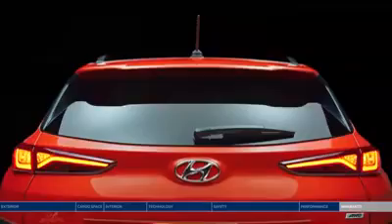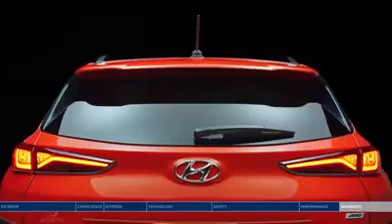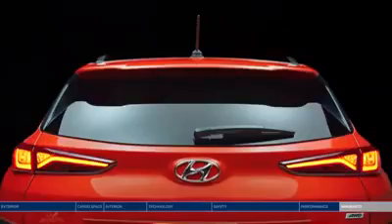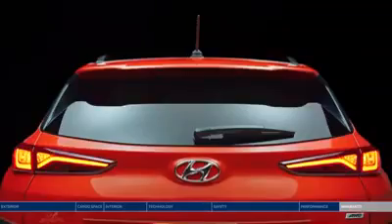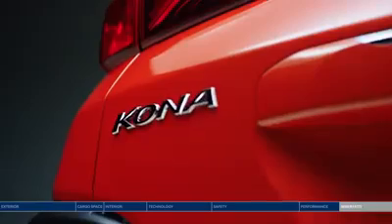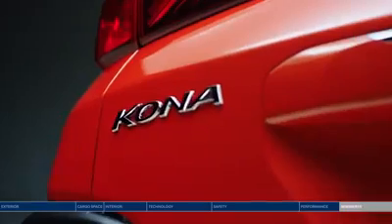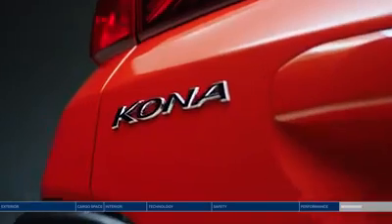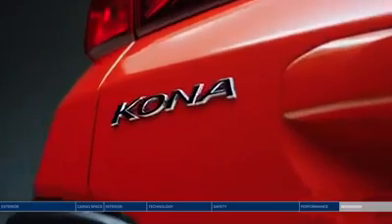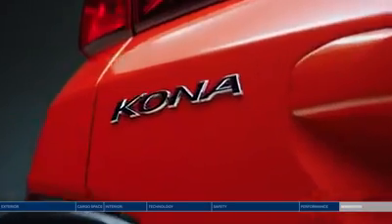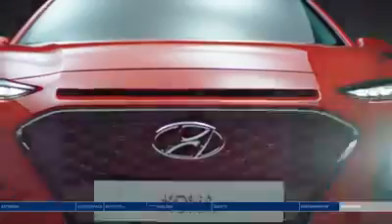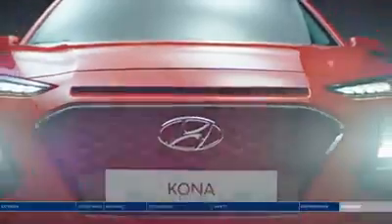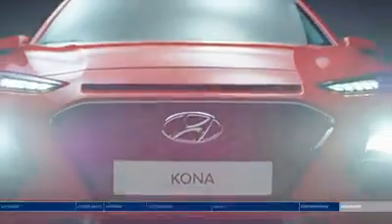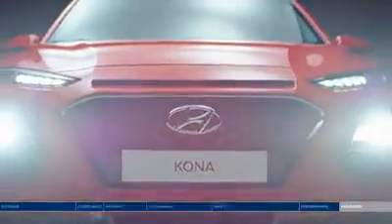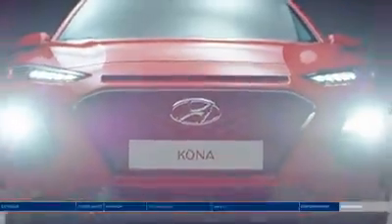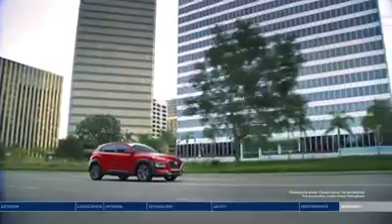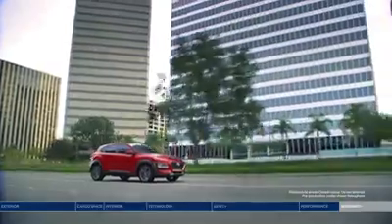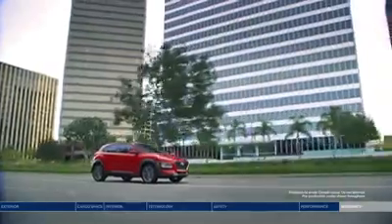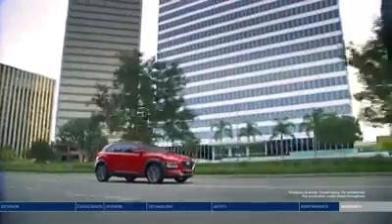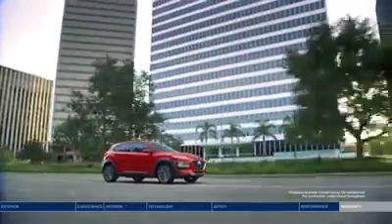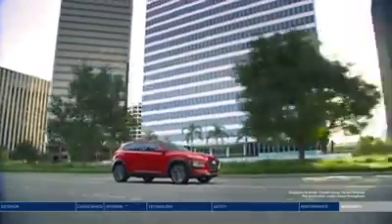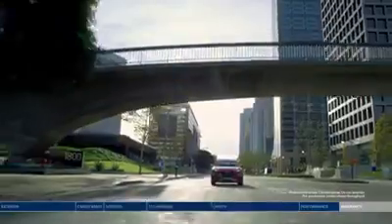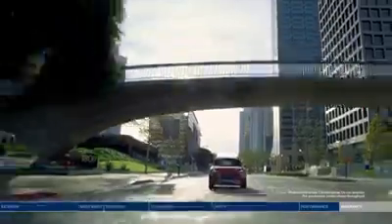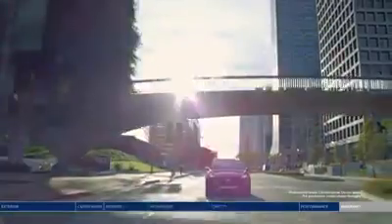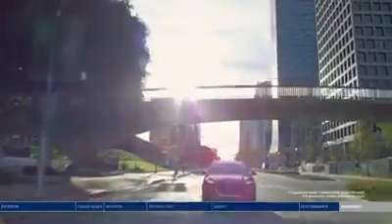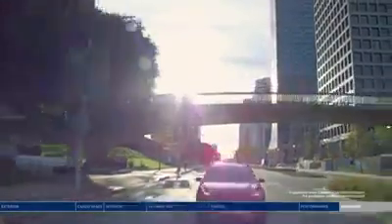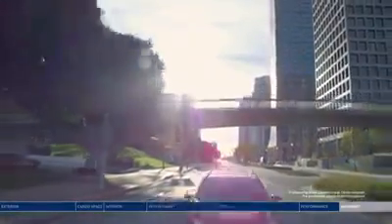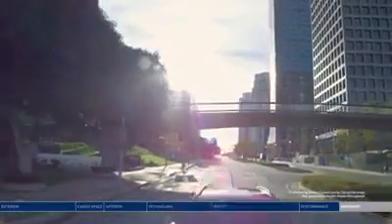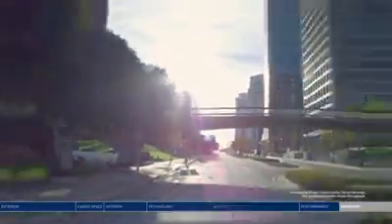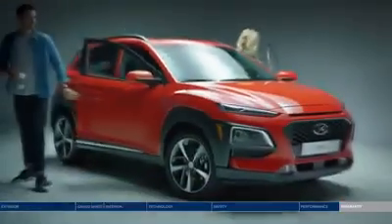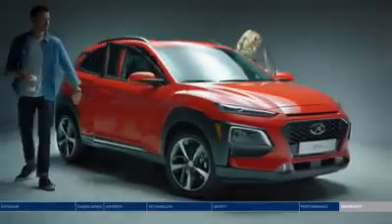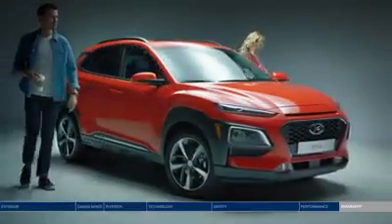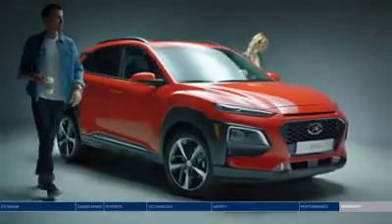Bold. Dynamic. Striking. Take on the city in the first ever Hyundai Kona.